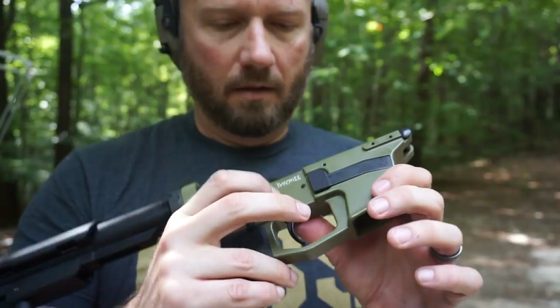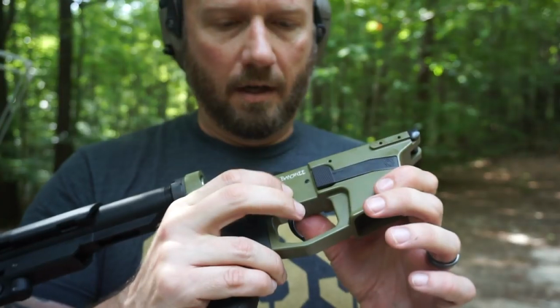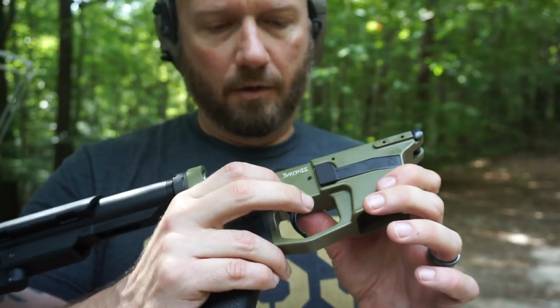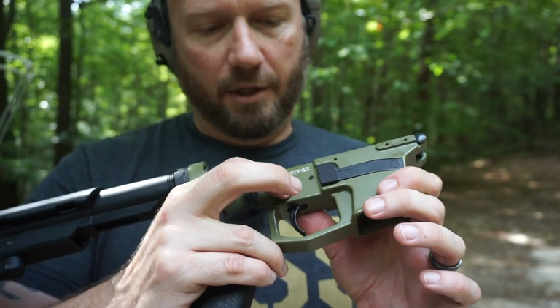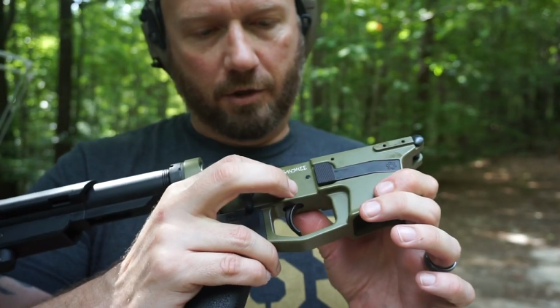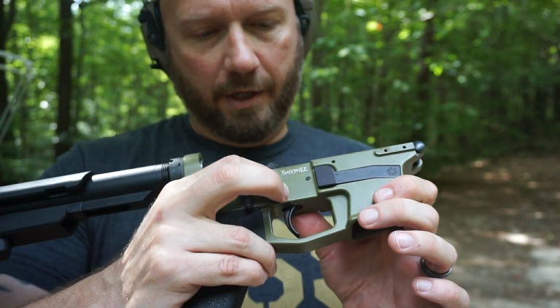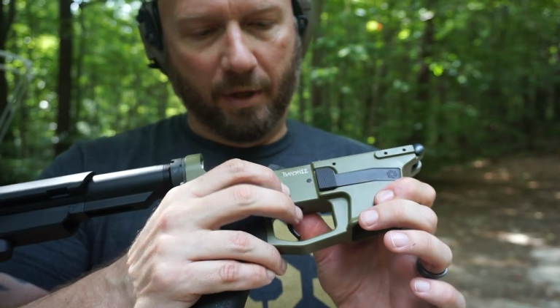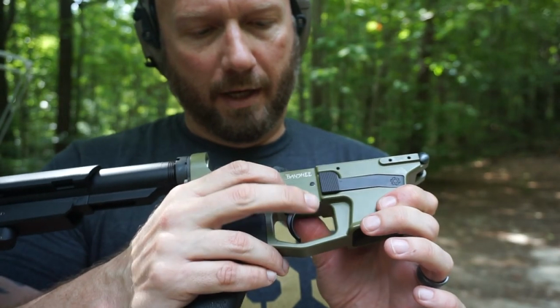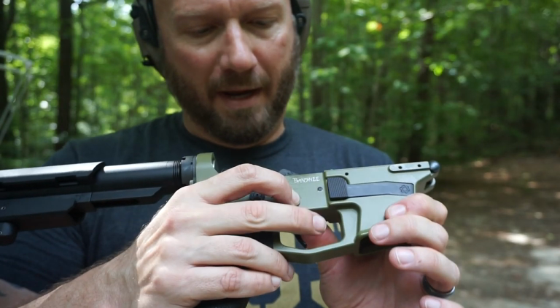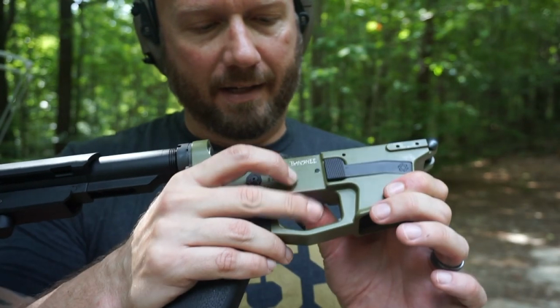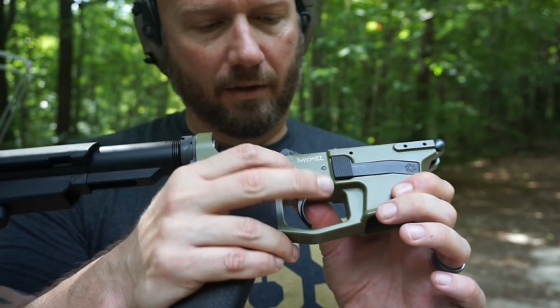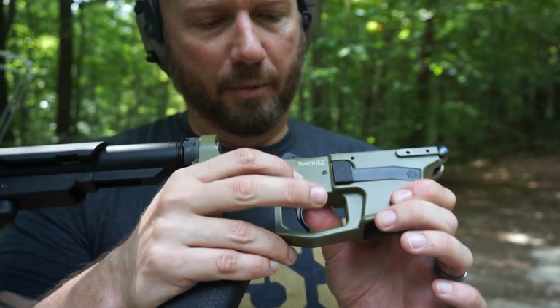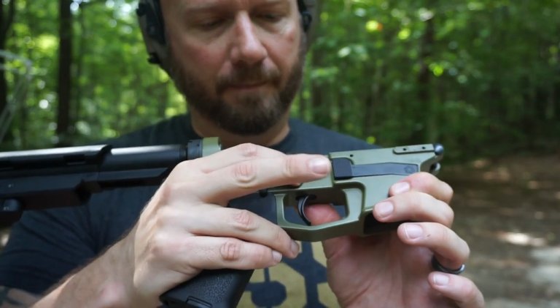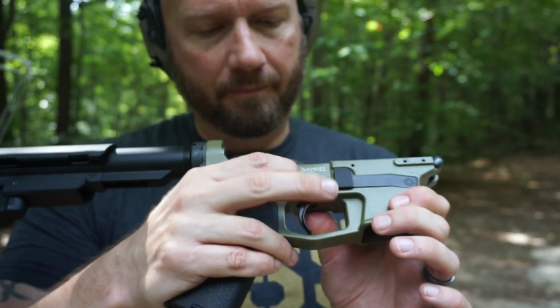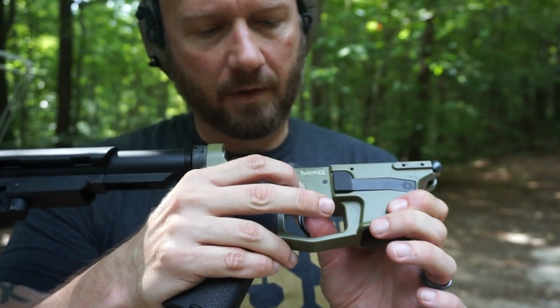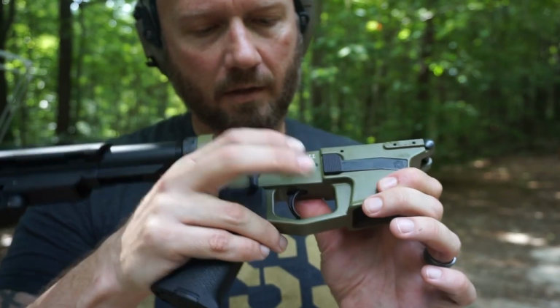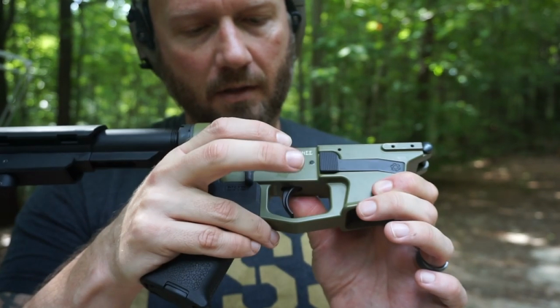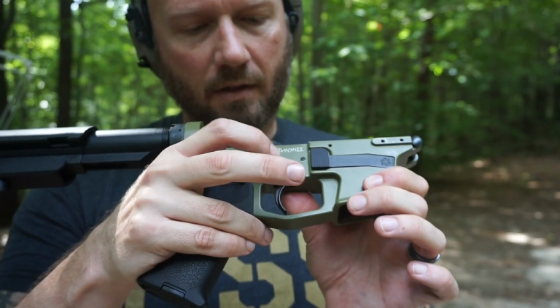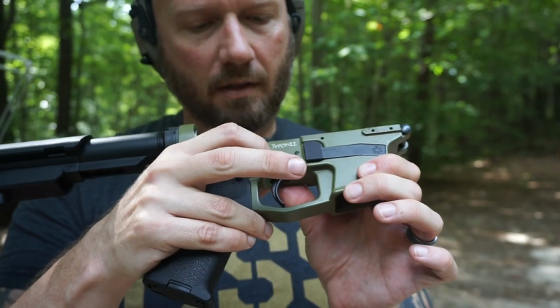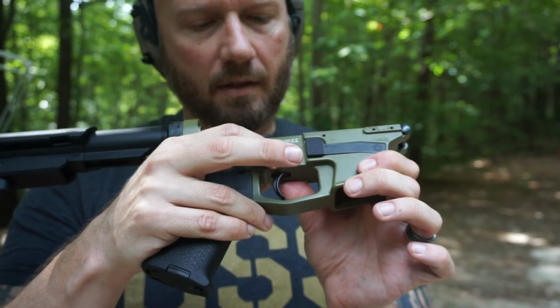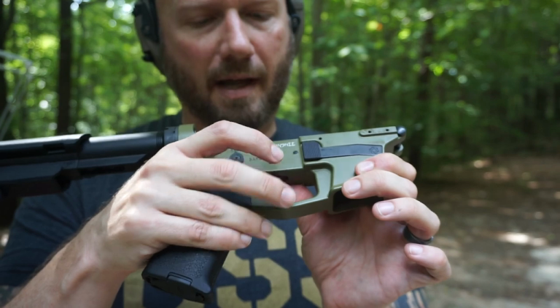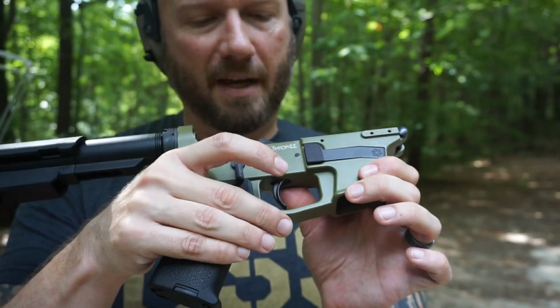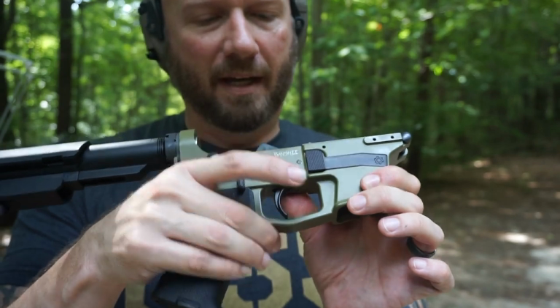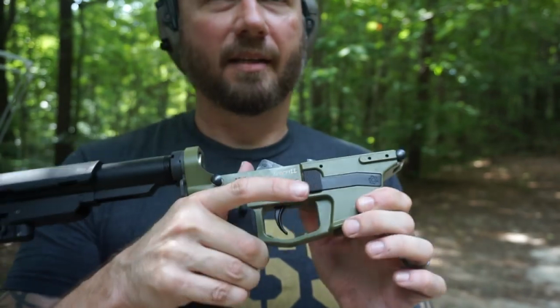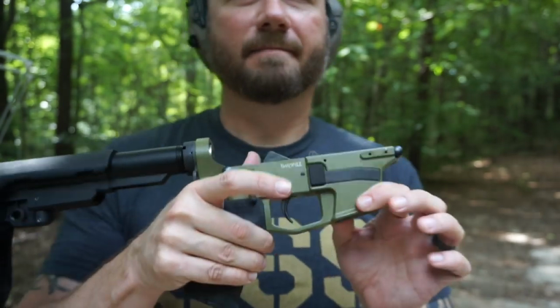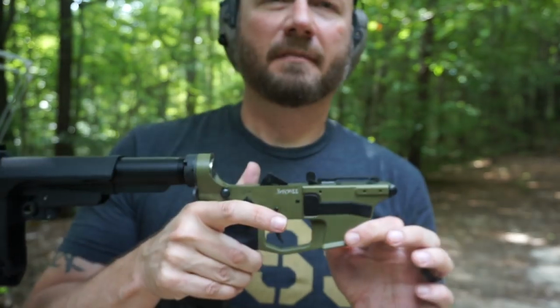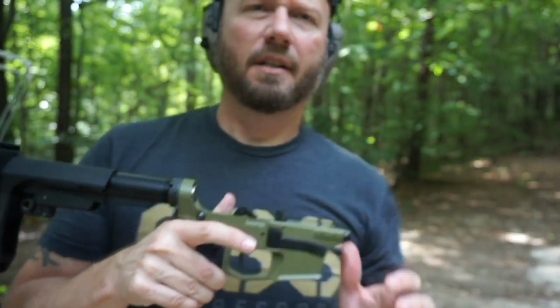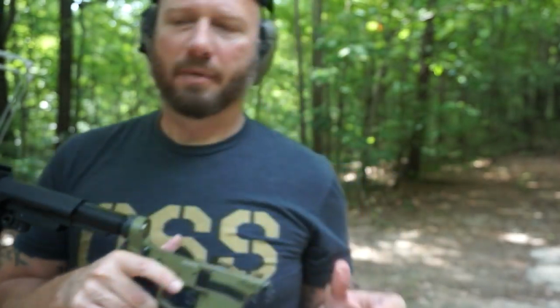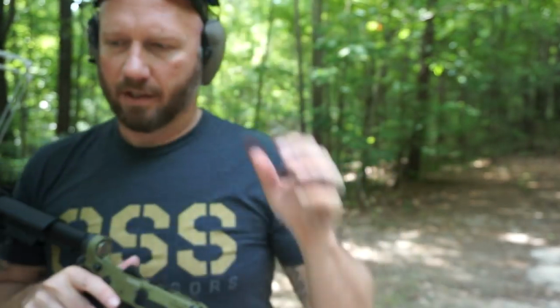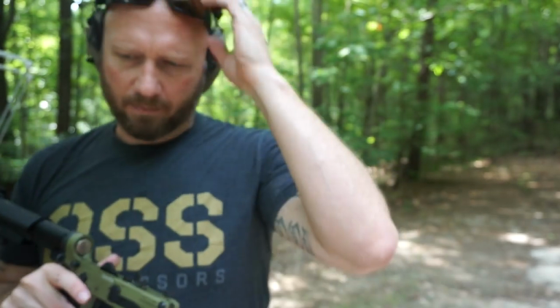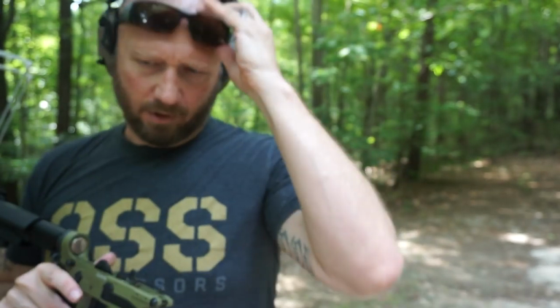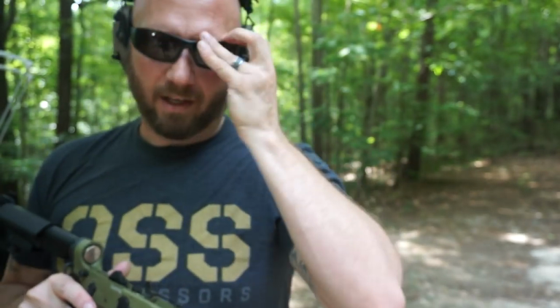My trigger pin had backed out a little bit. Tap that back in — should be good to go. Let's try it again.